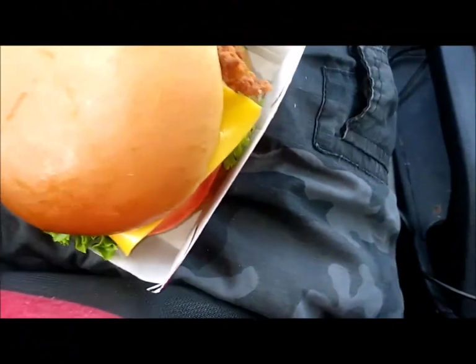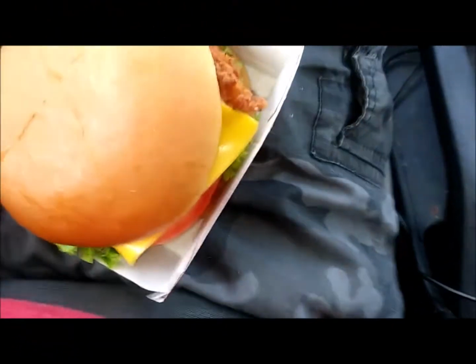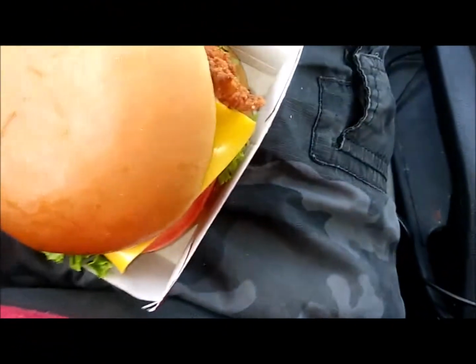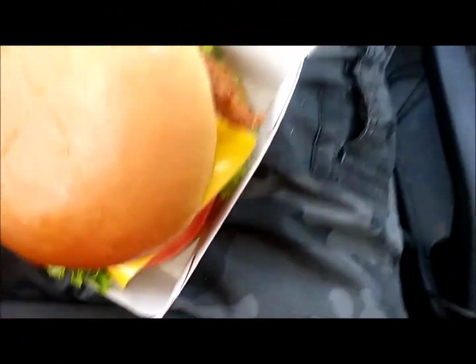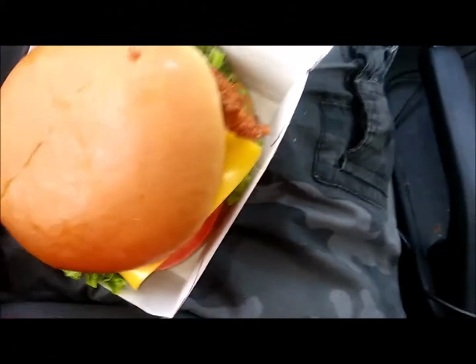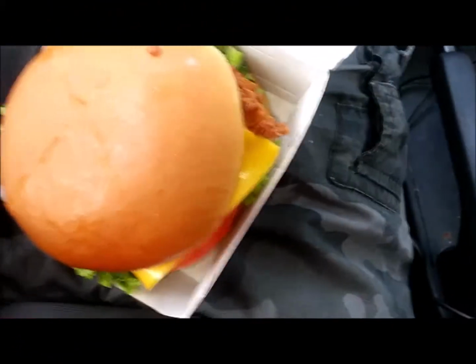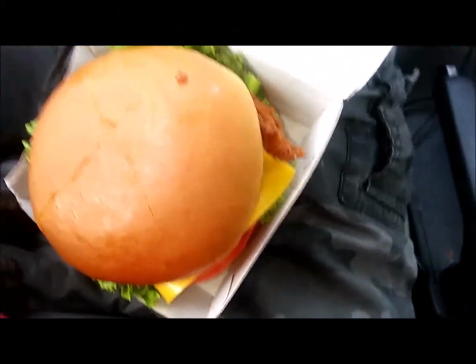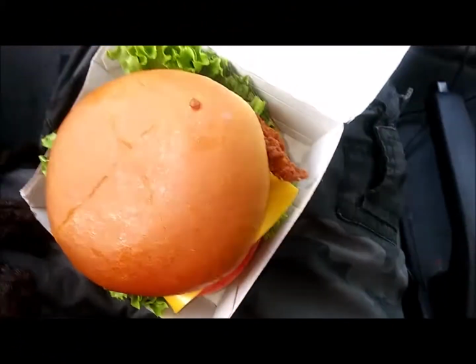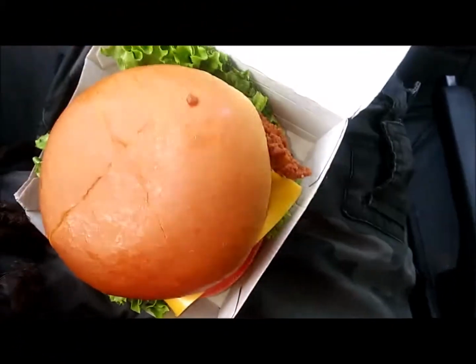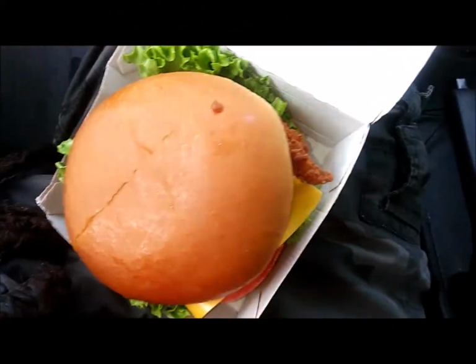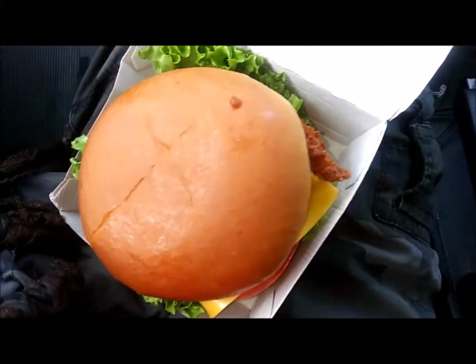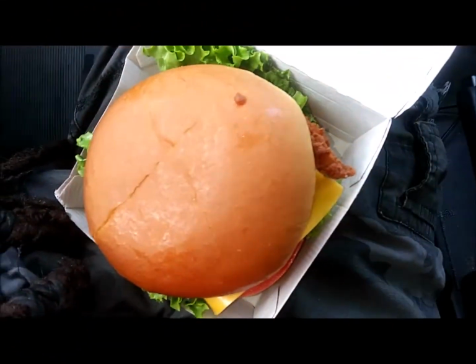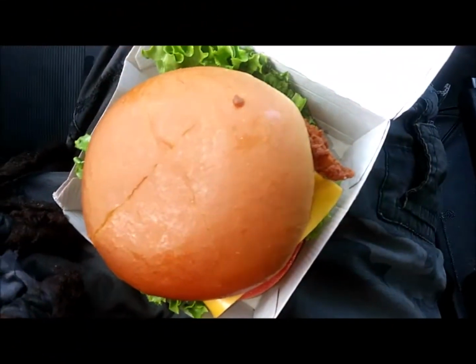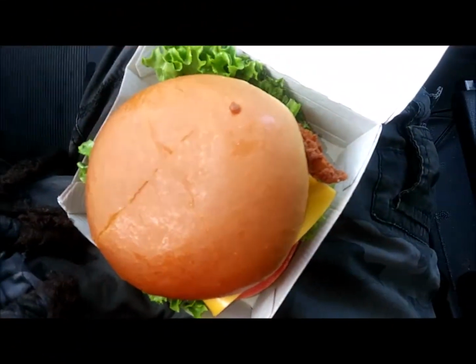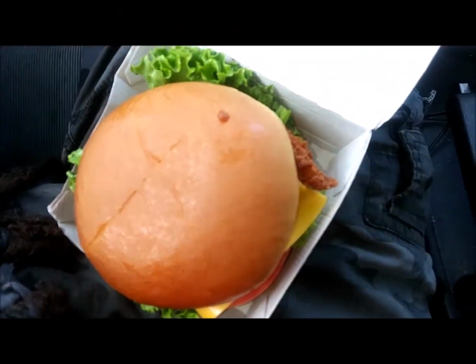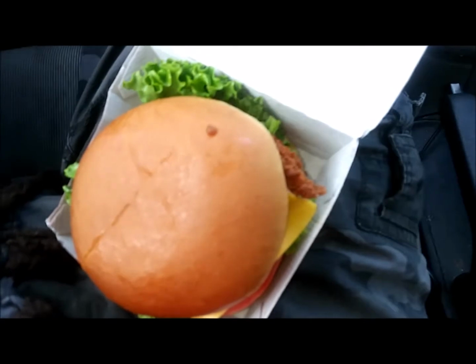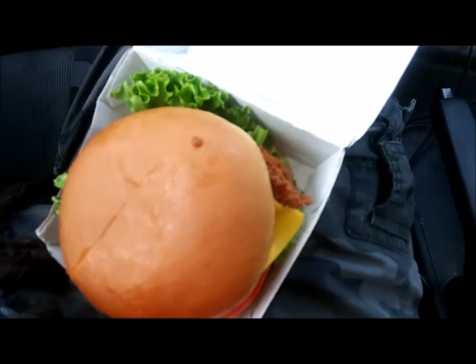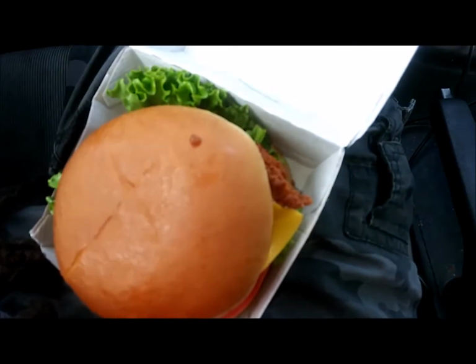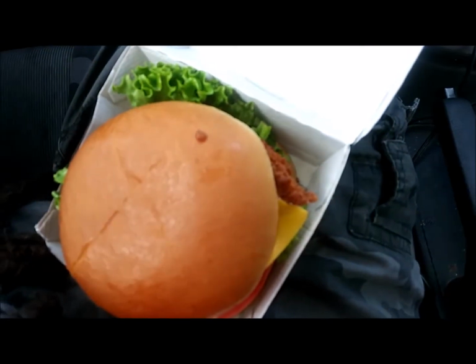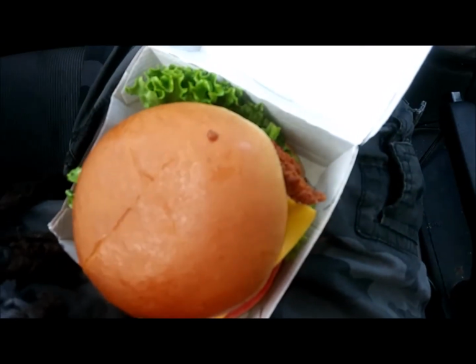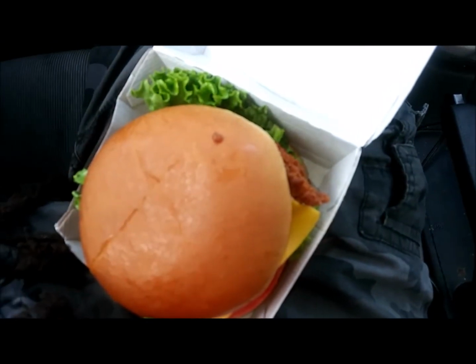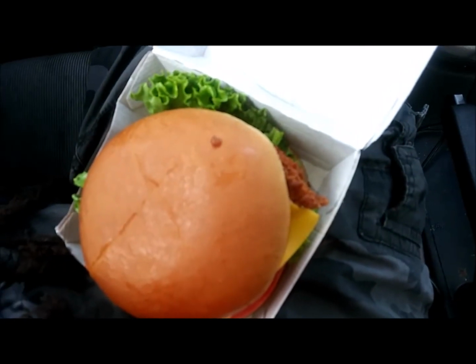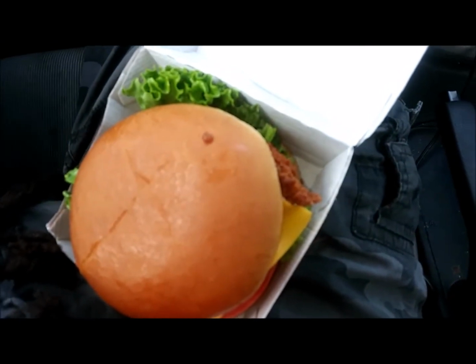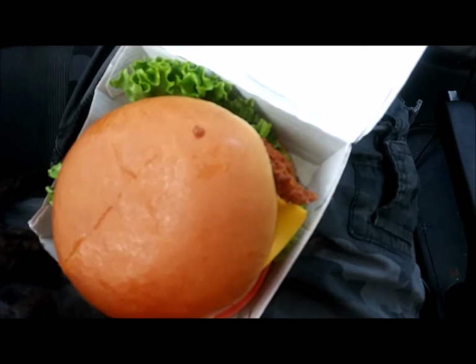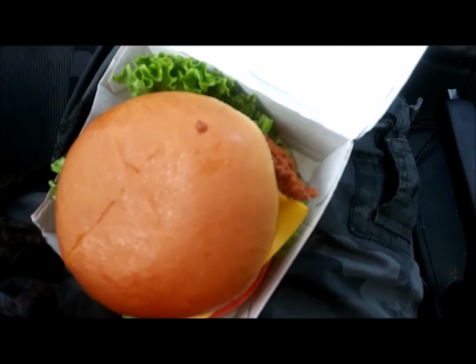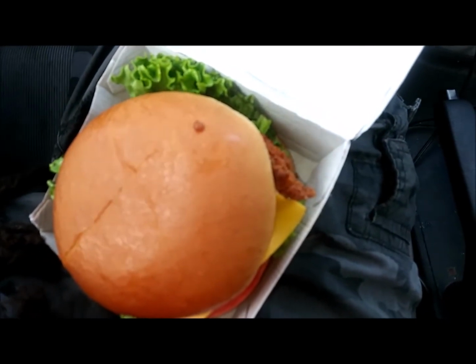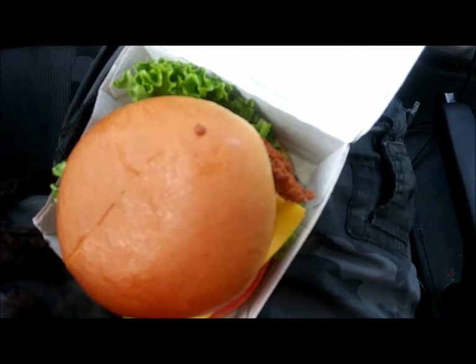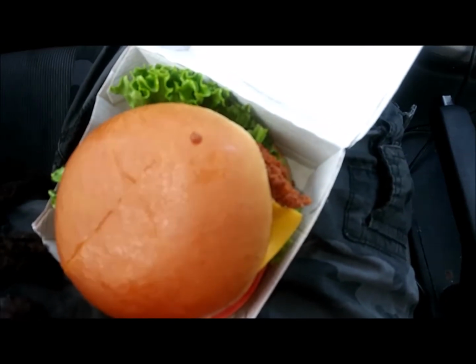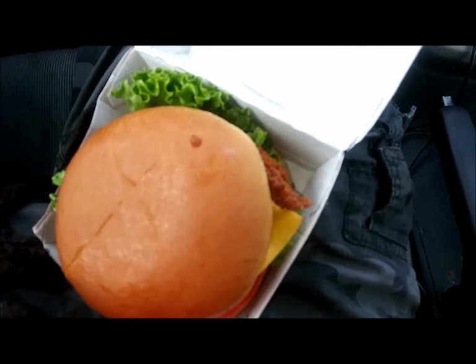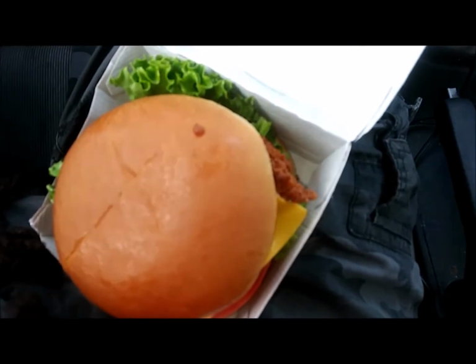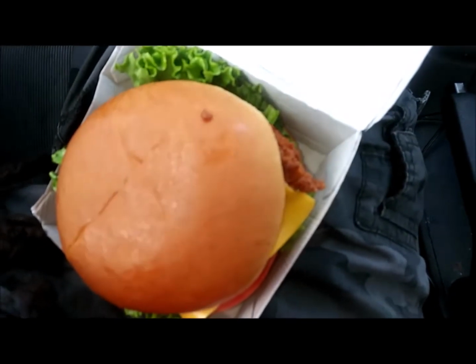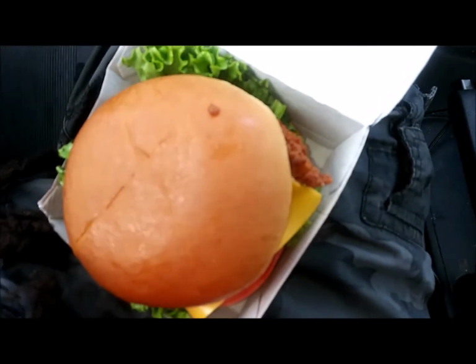Refill, Chick-fil-A Deluxe Chicken Sandwich. Oh yeah, about to go in.